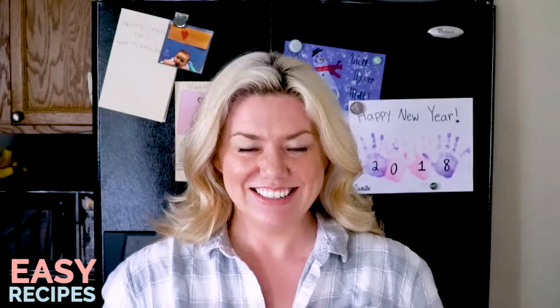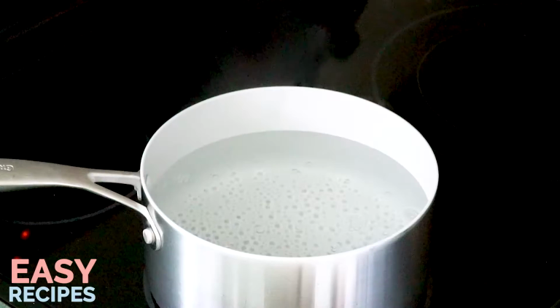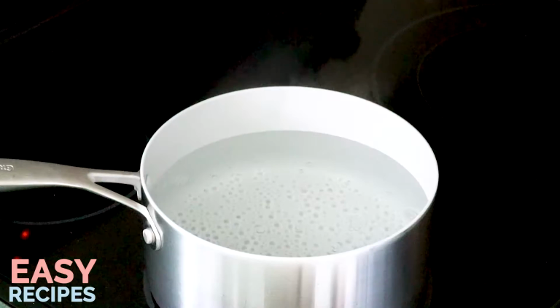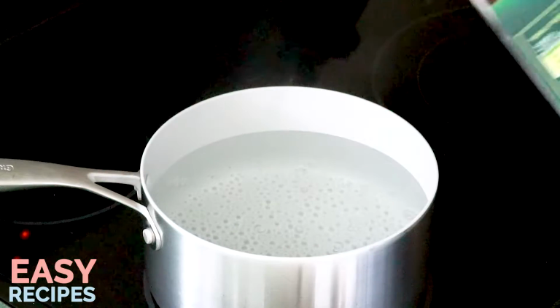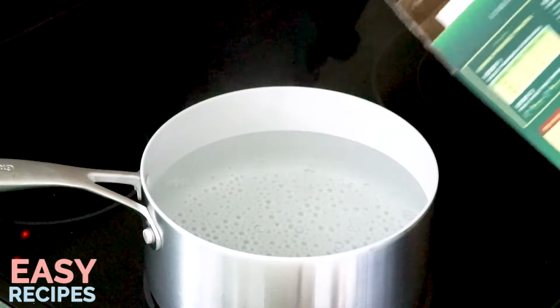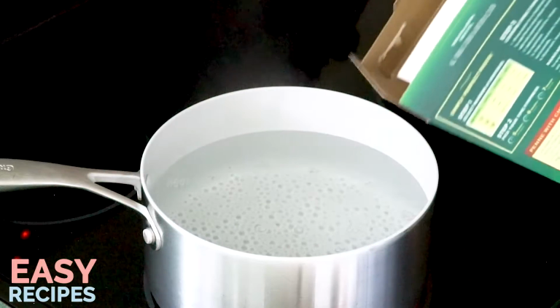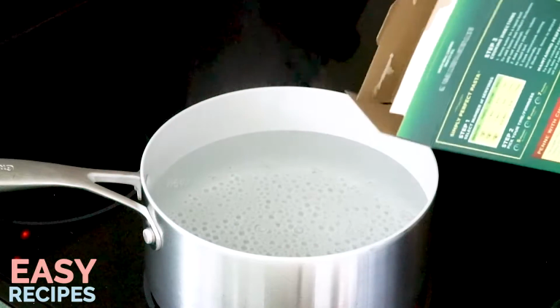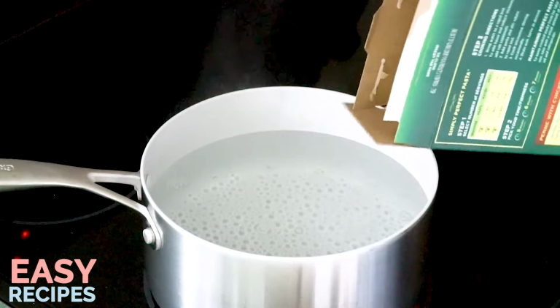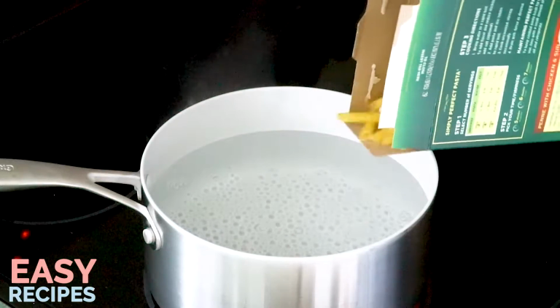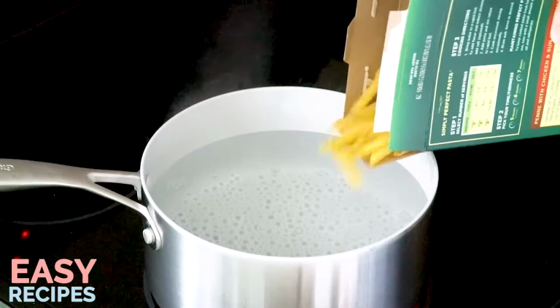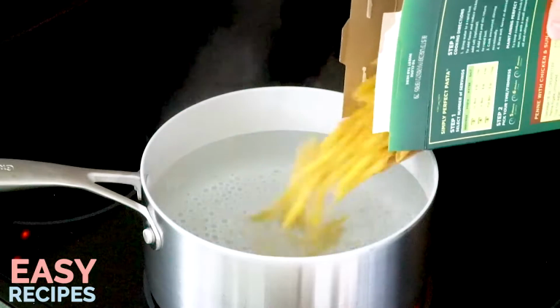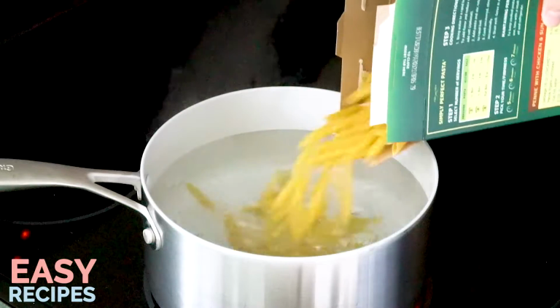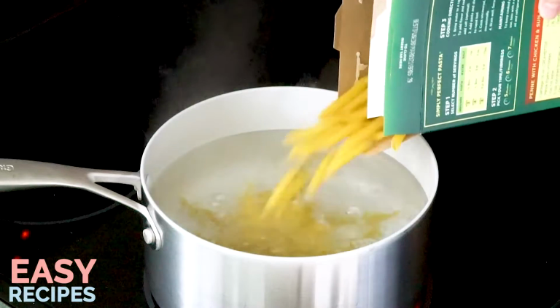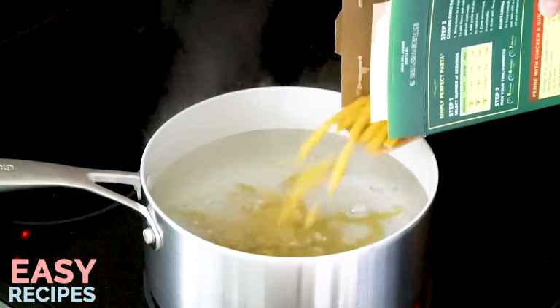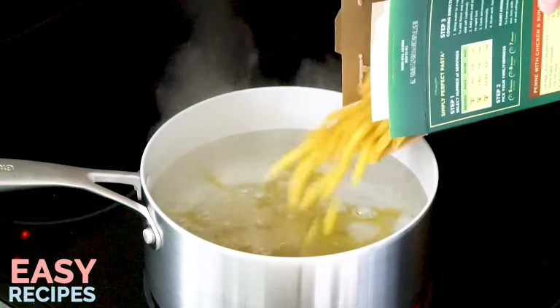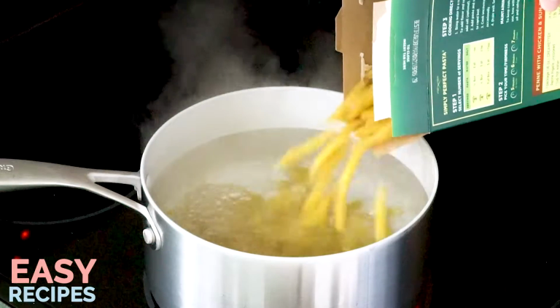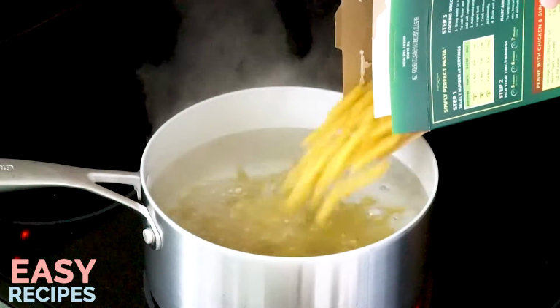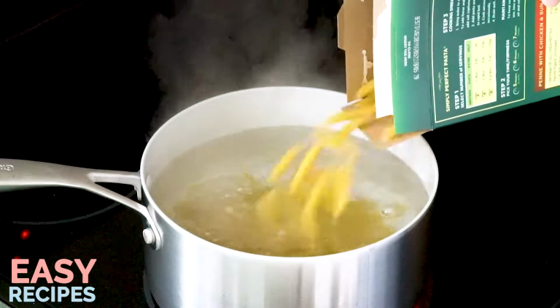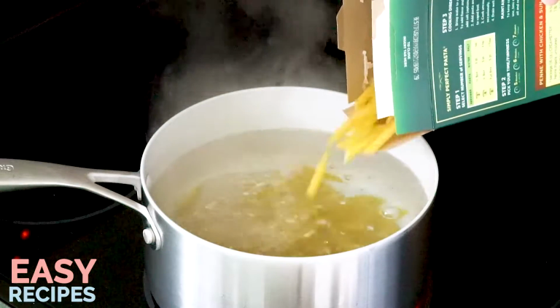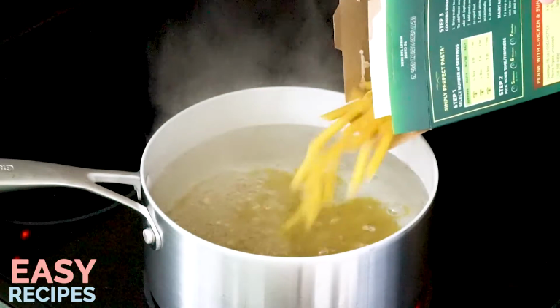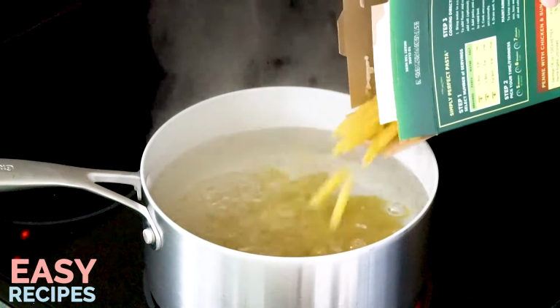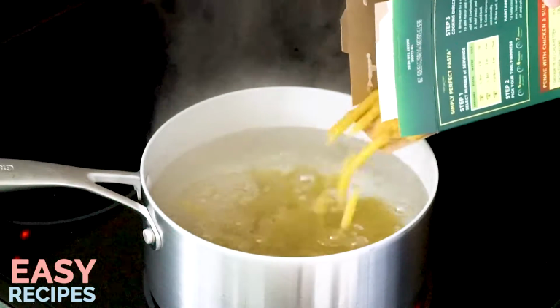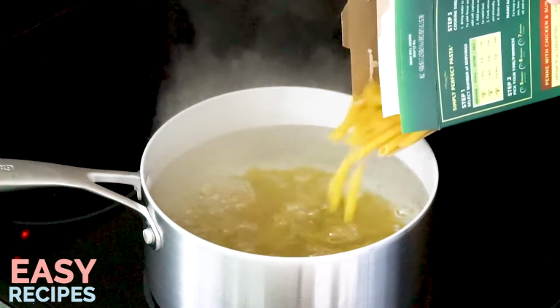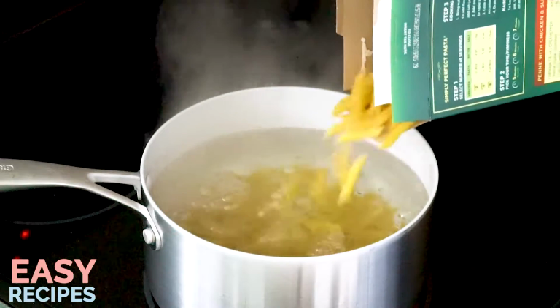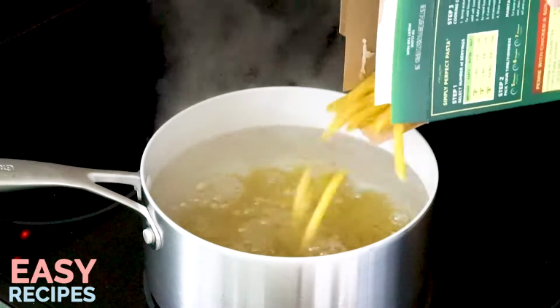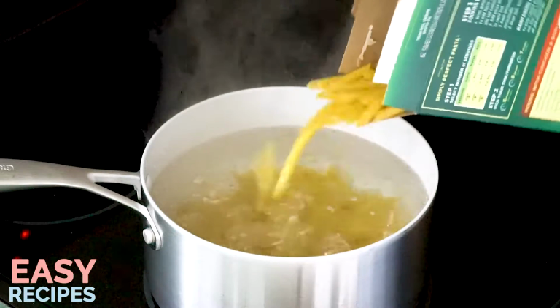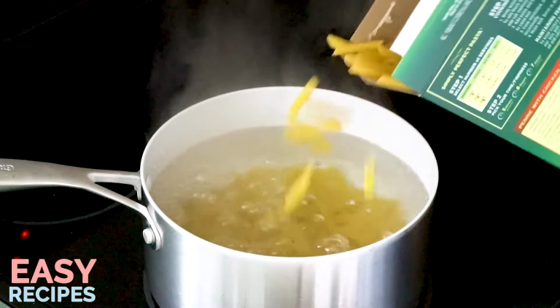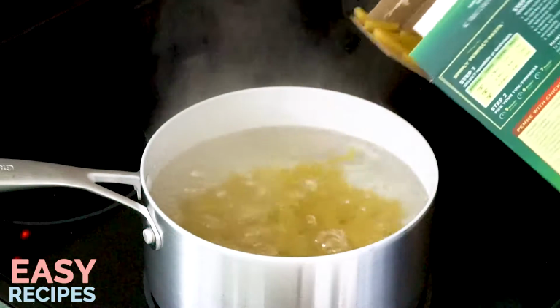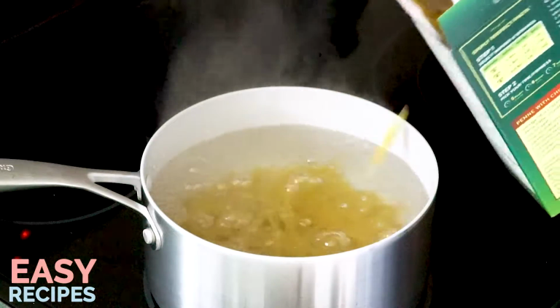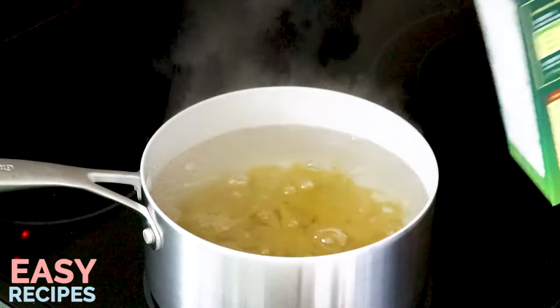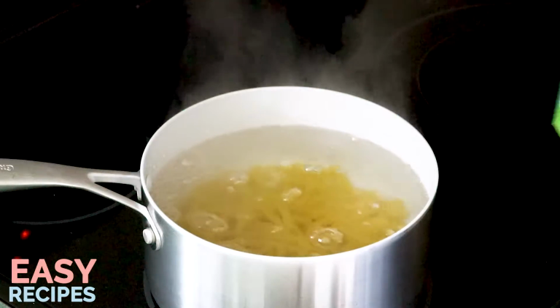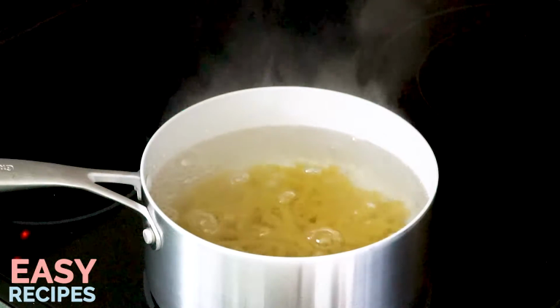I'll start by boiling eight ounces of penne pasta — that's half of a one pound box.